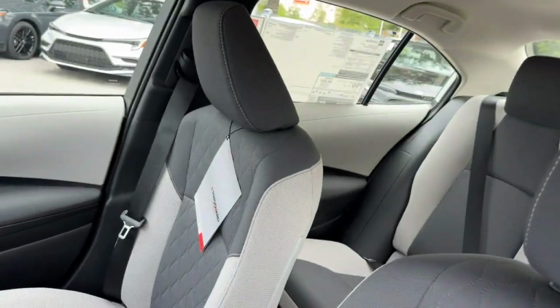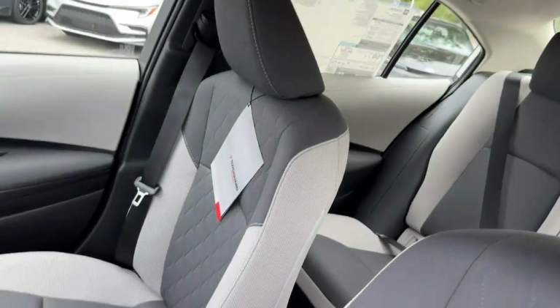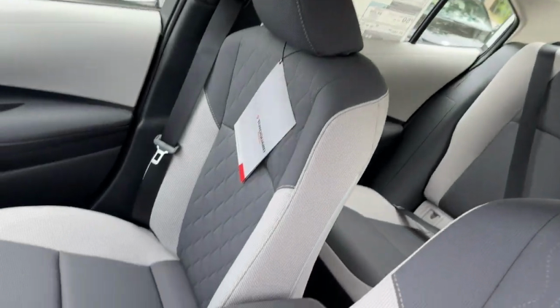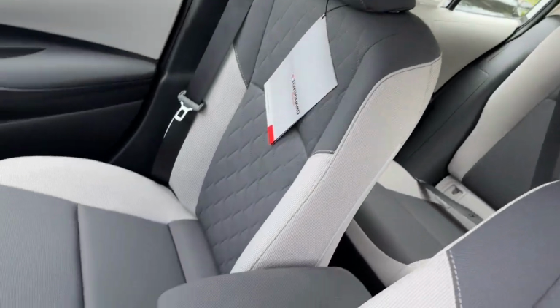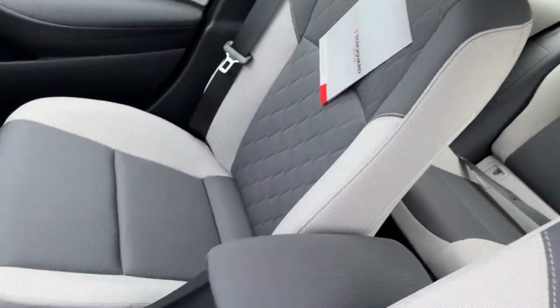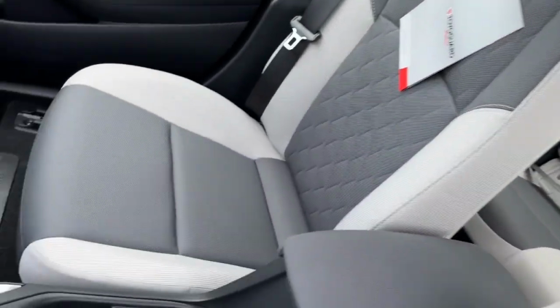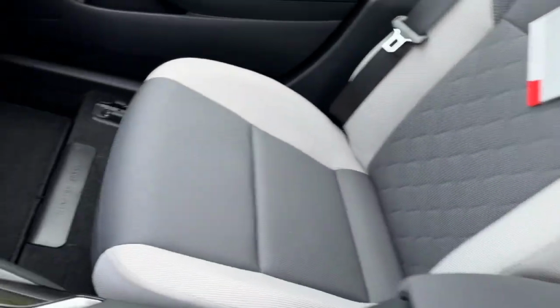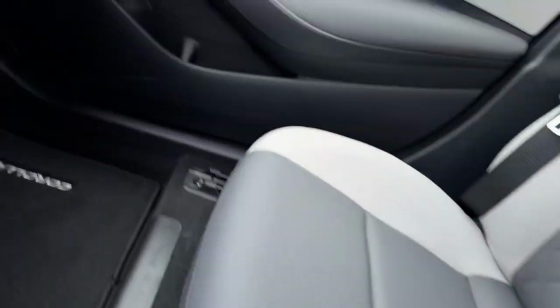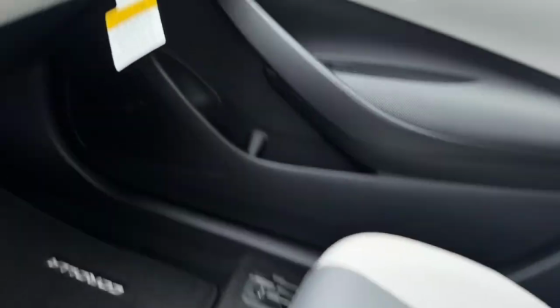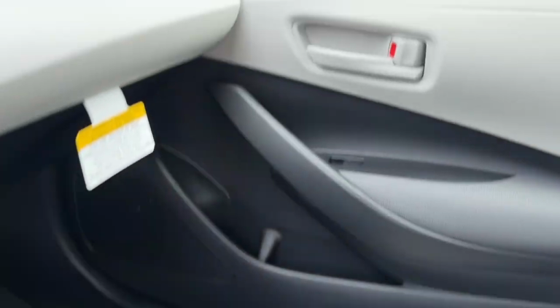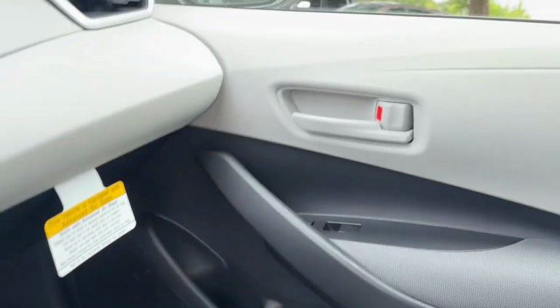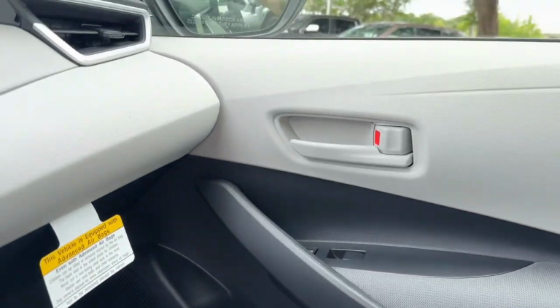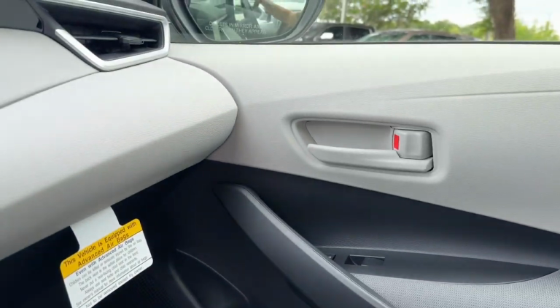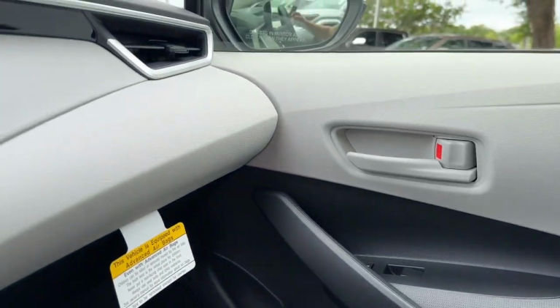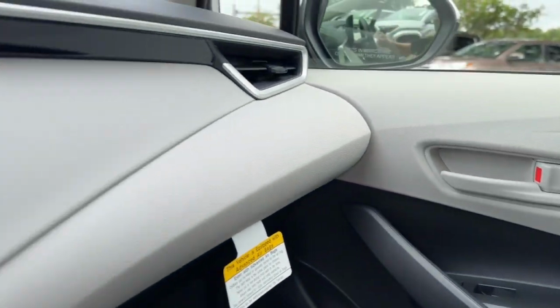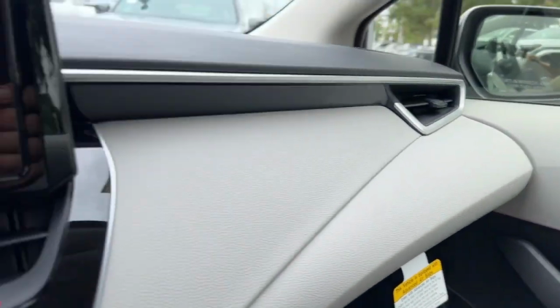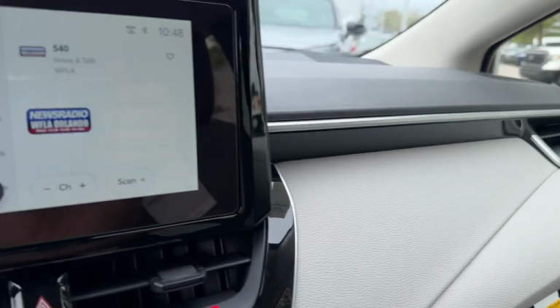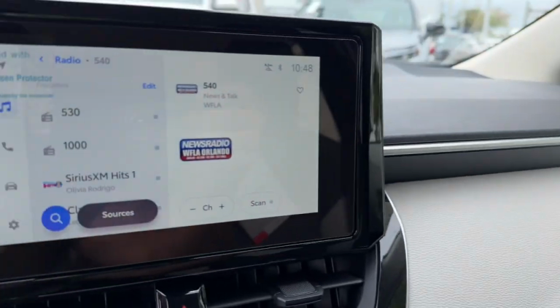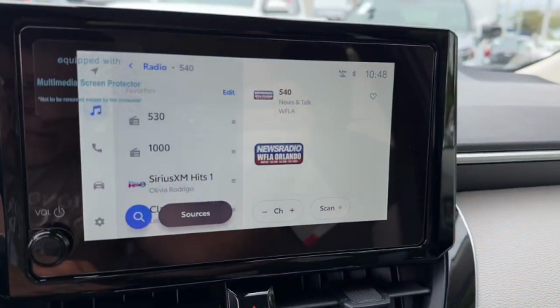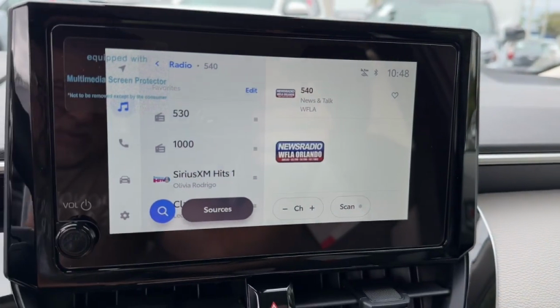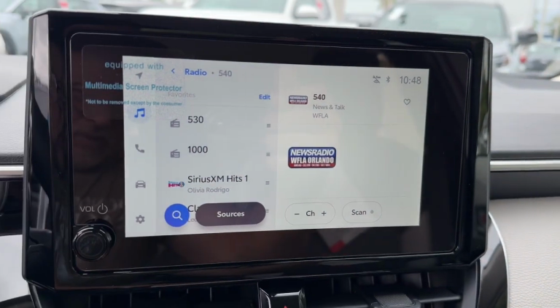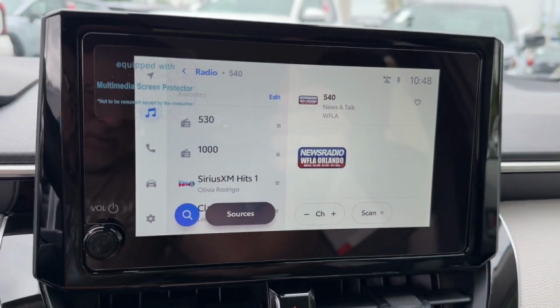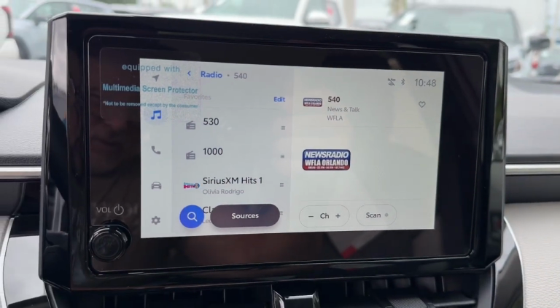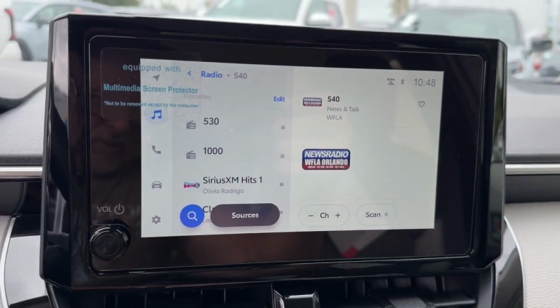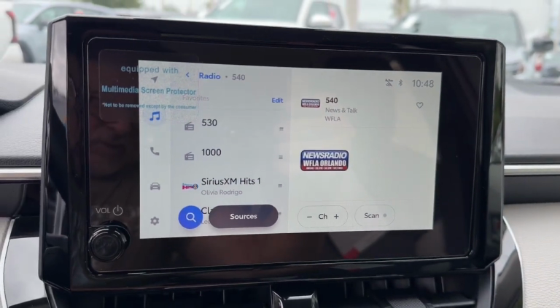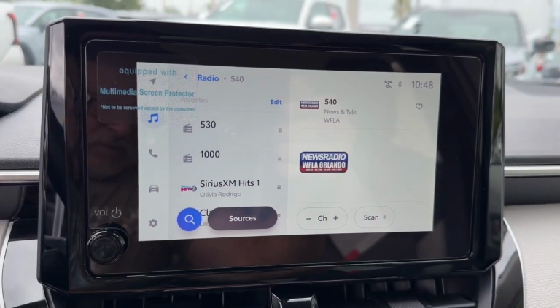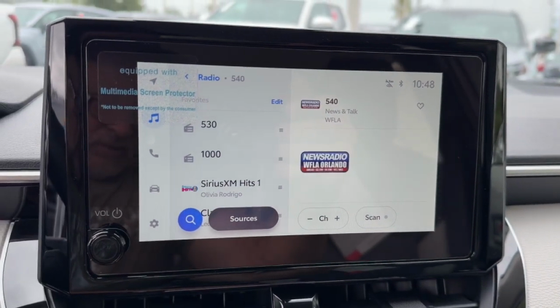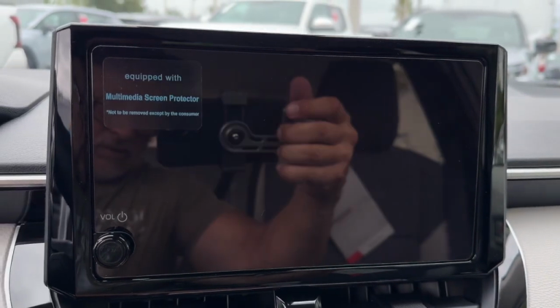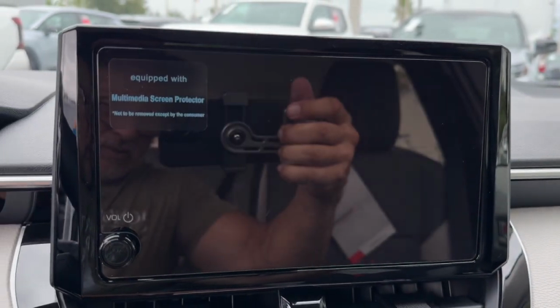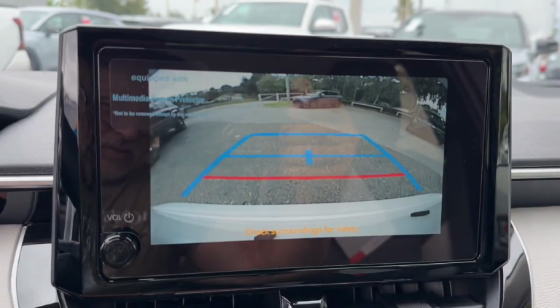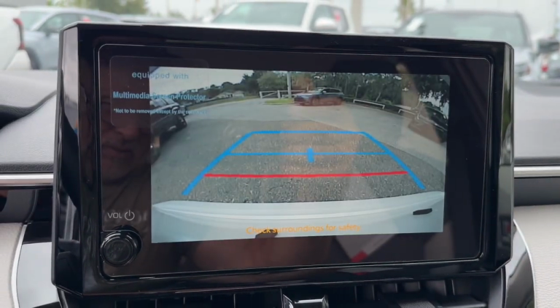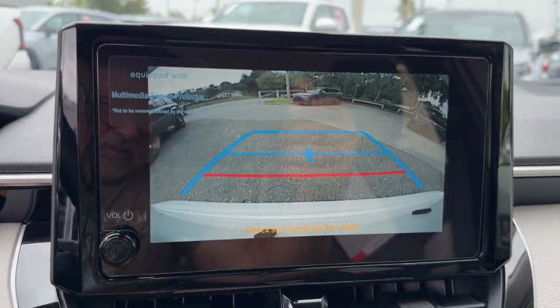Treat yourself to a test drive in this Corolla Hybrid. Our professional staff is here to make your experience fun and easy.